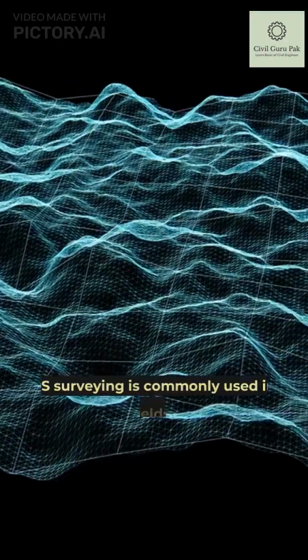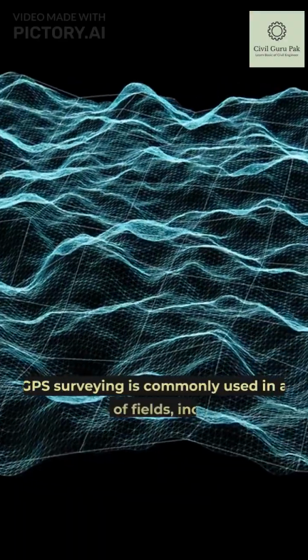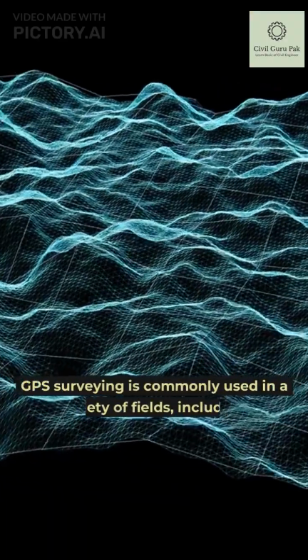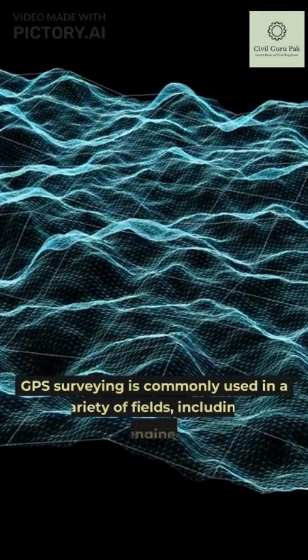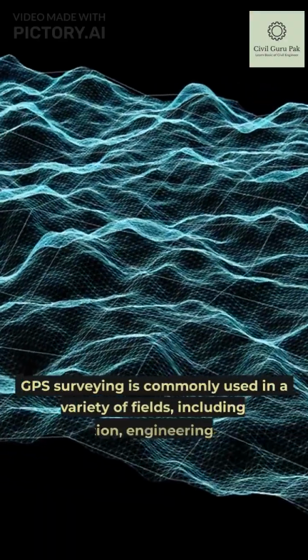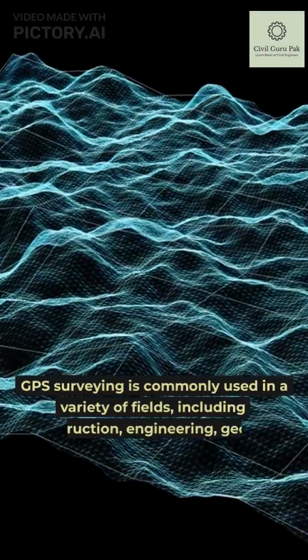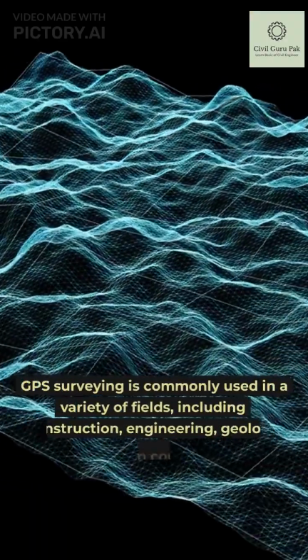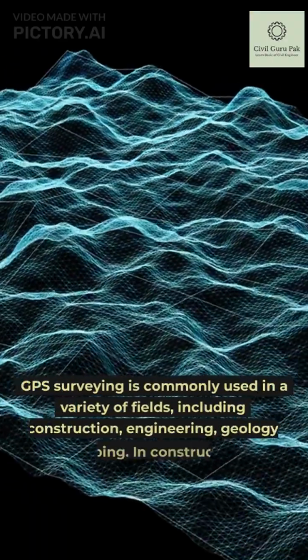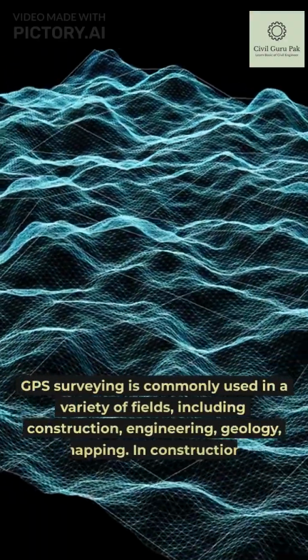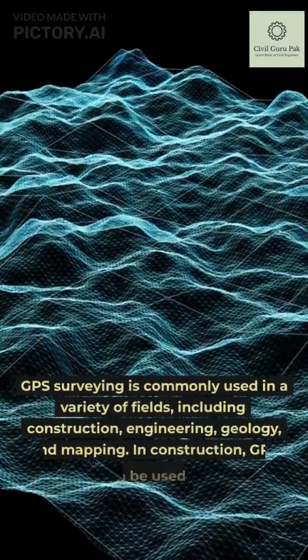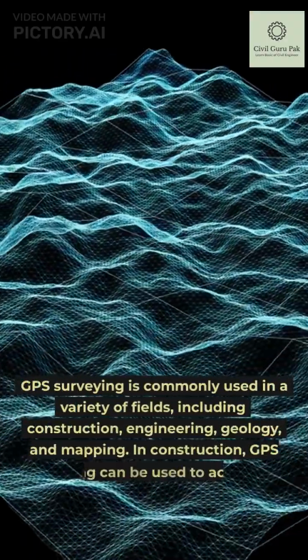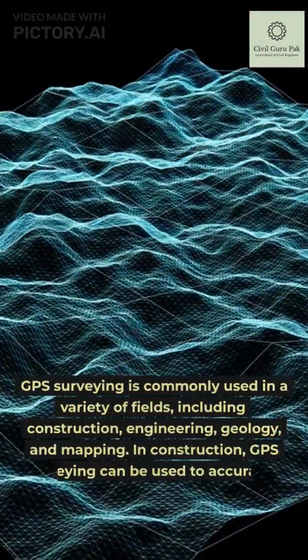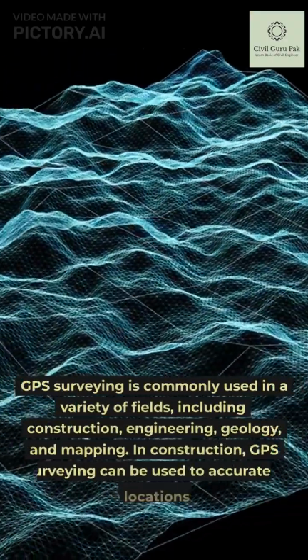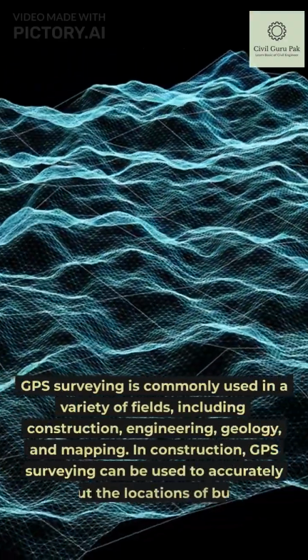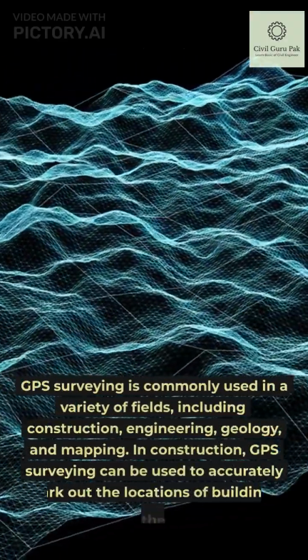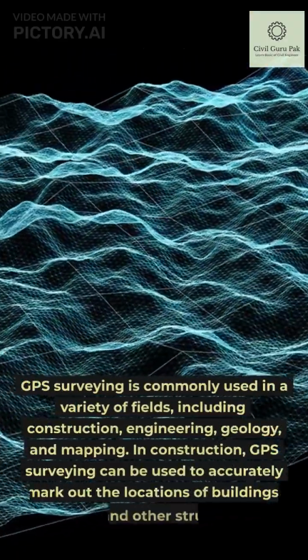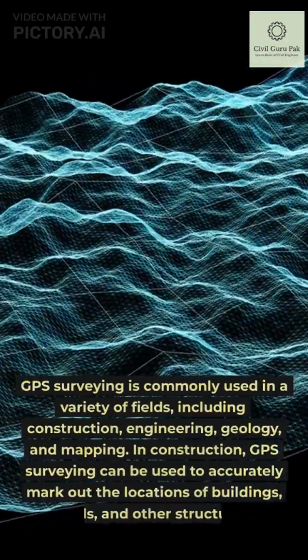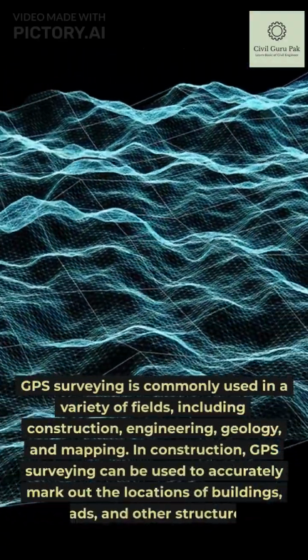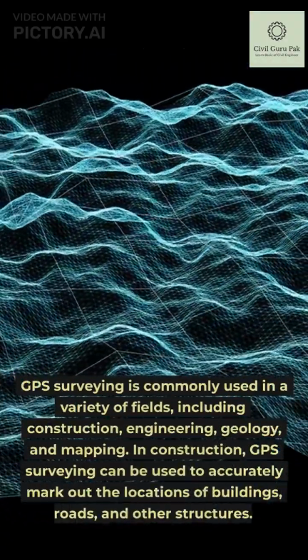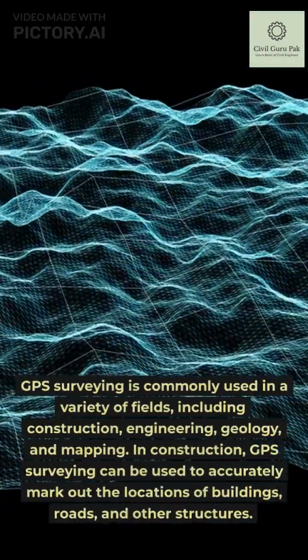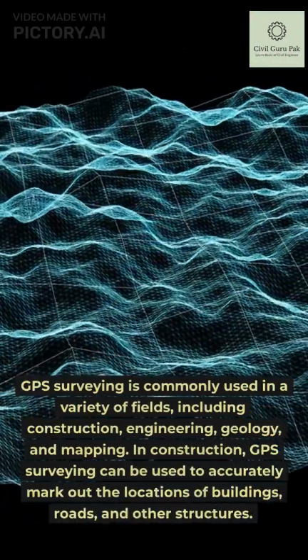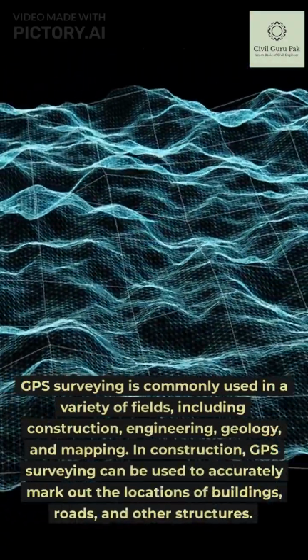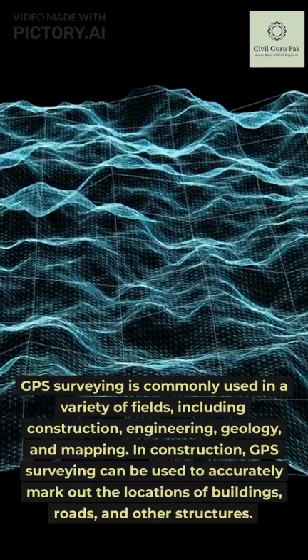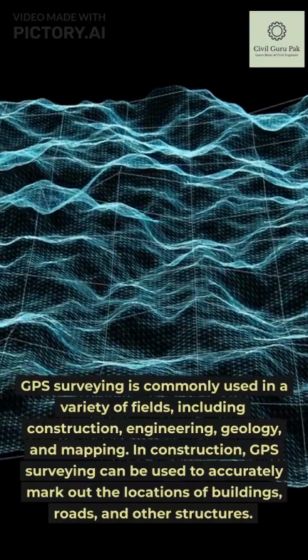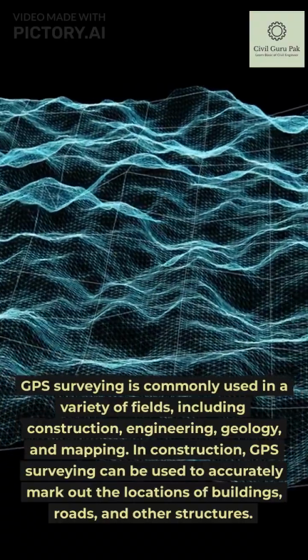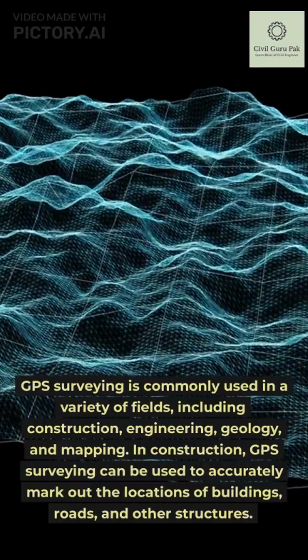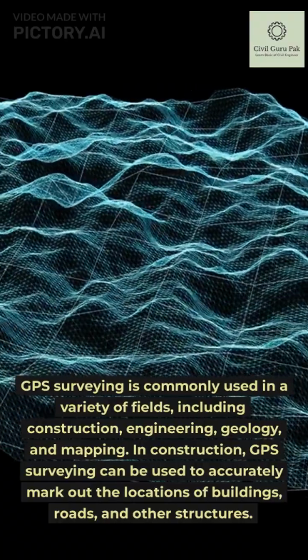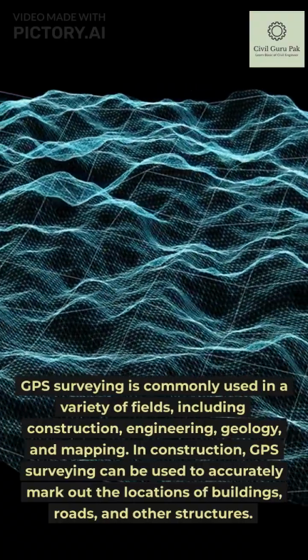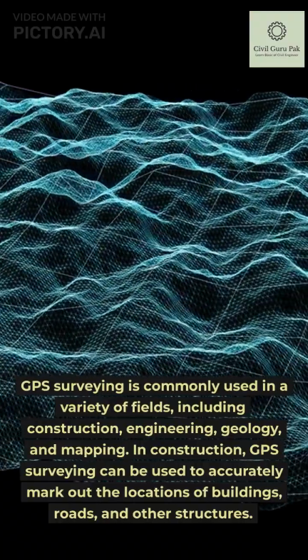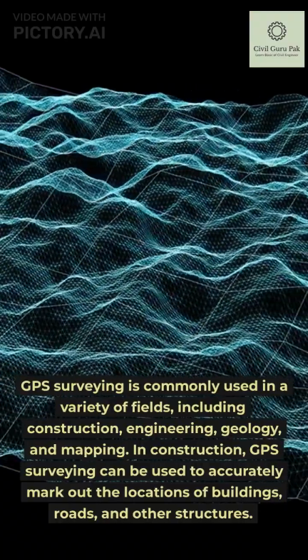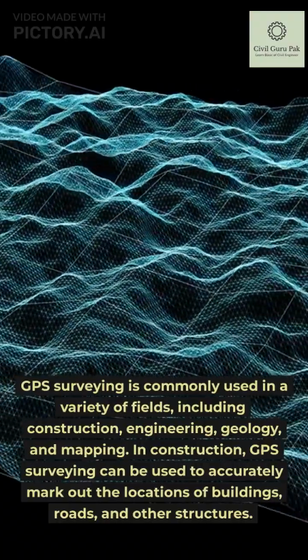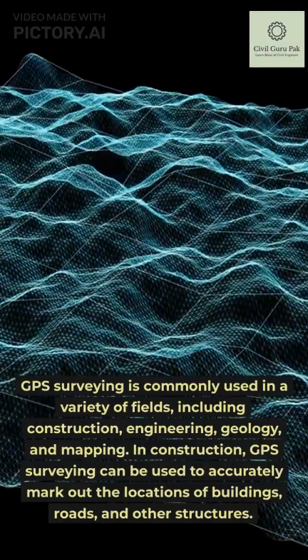GPS surveying is commonly used in a variety of fields, including construction, engineering, geology, and mapping.